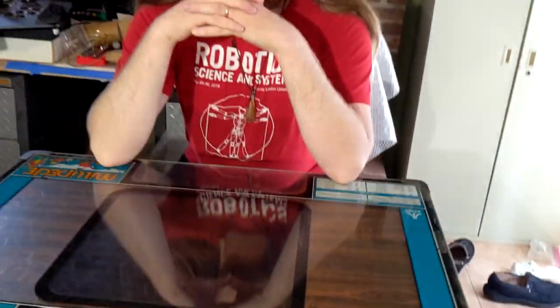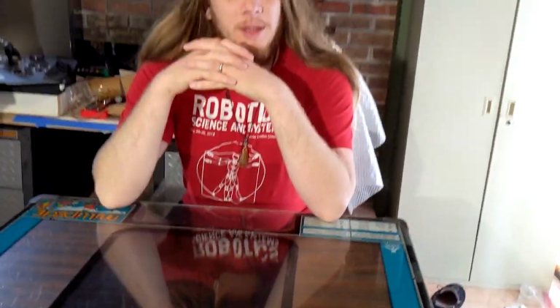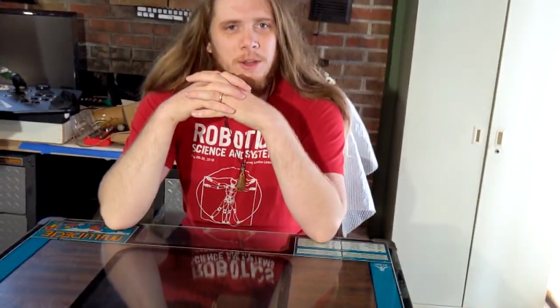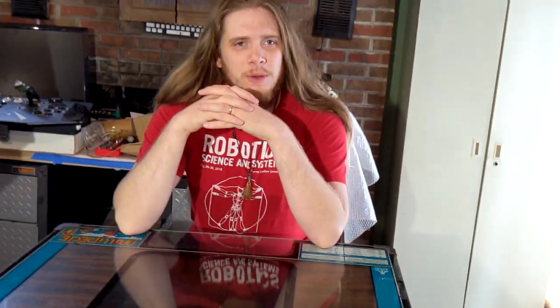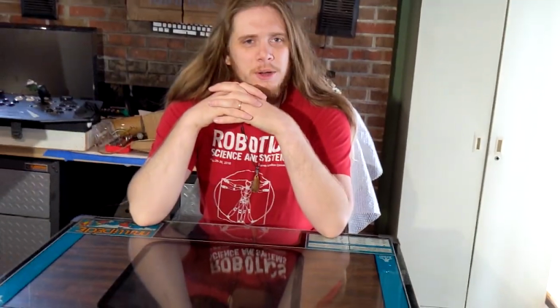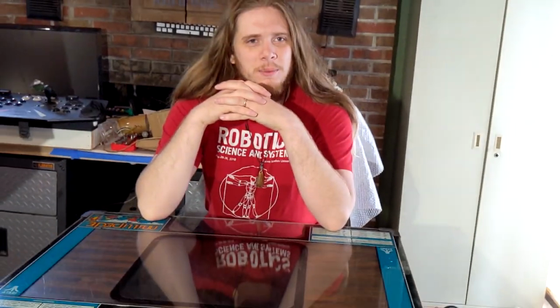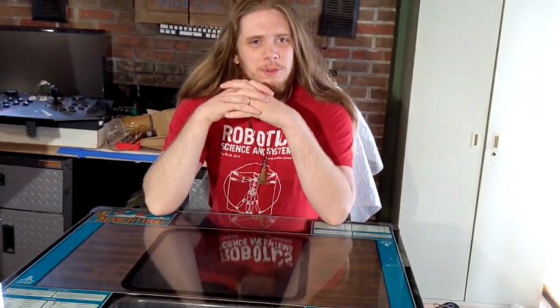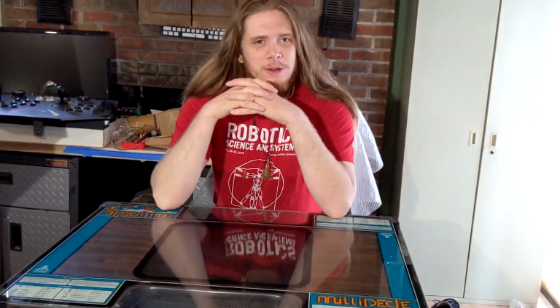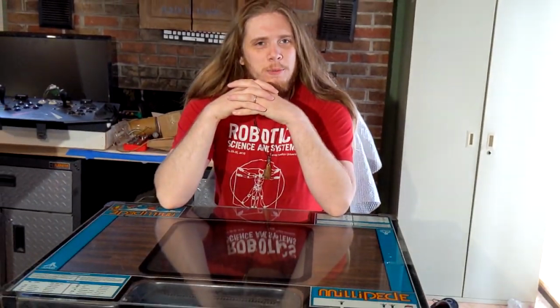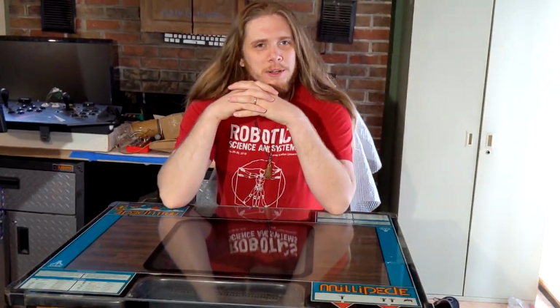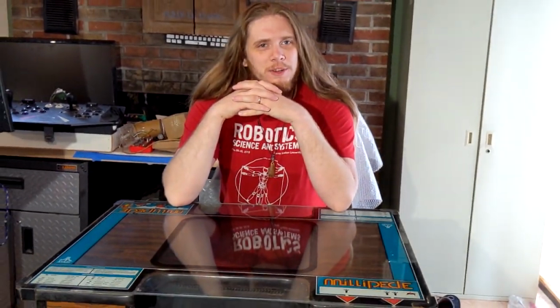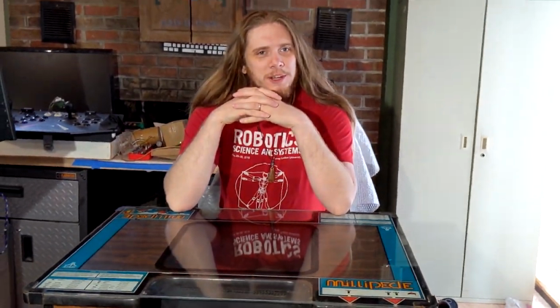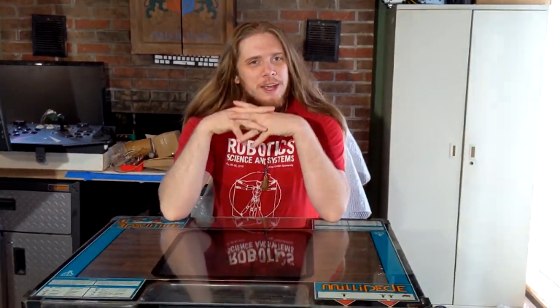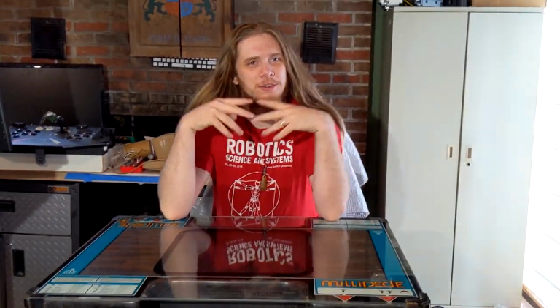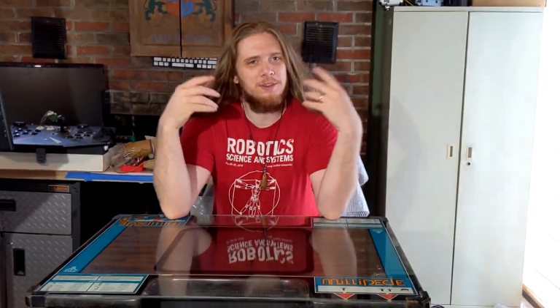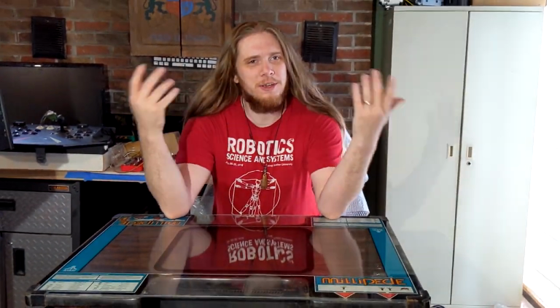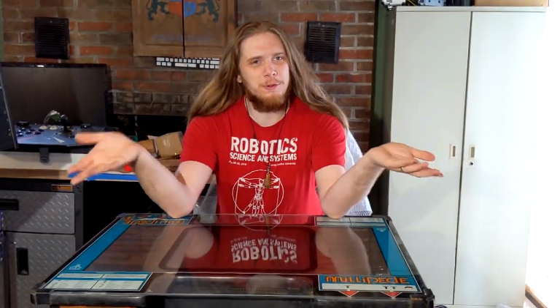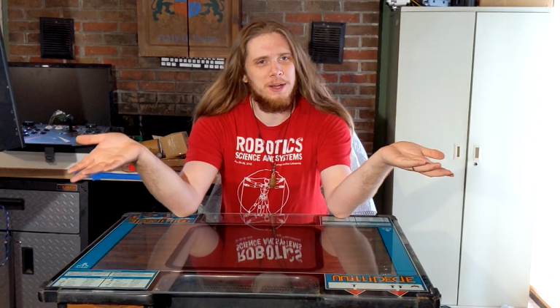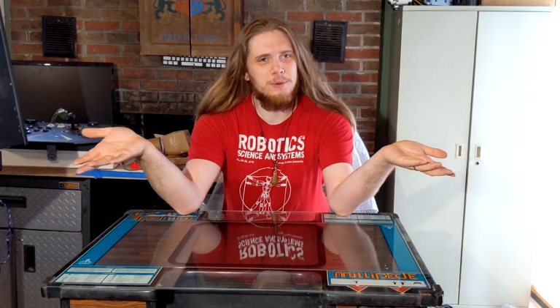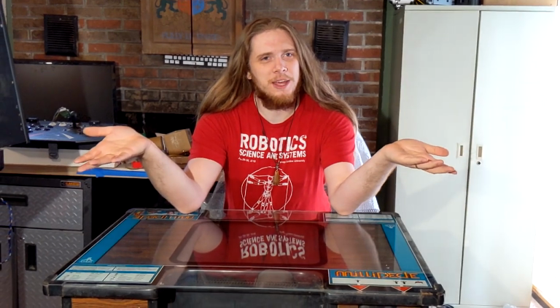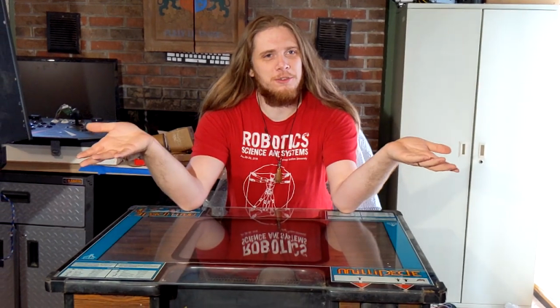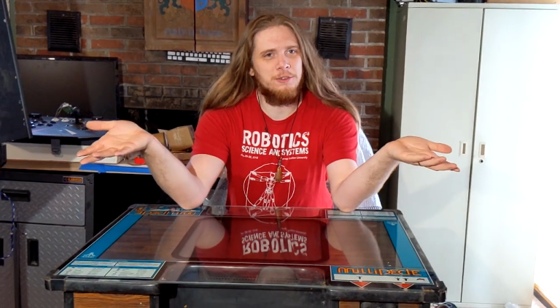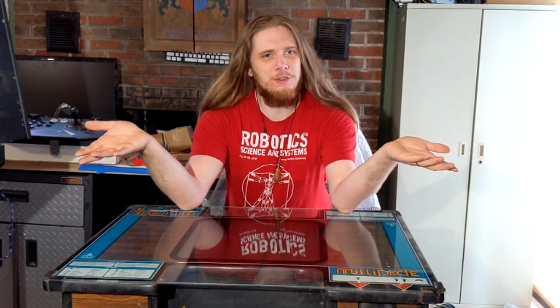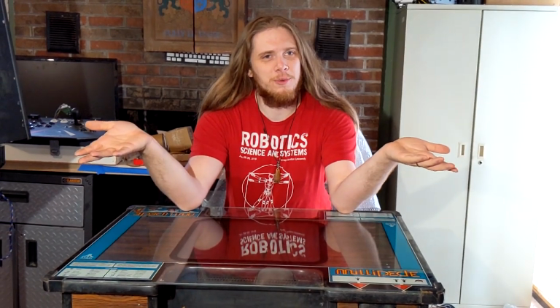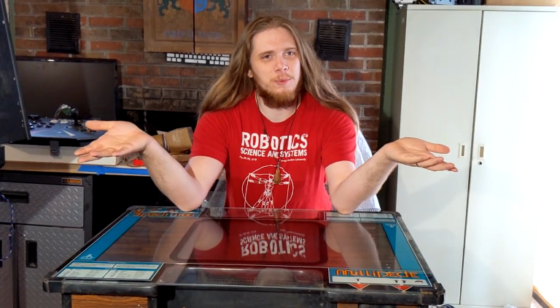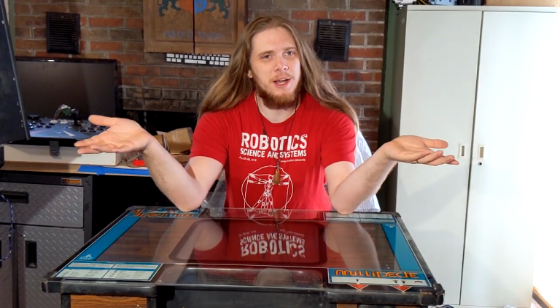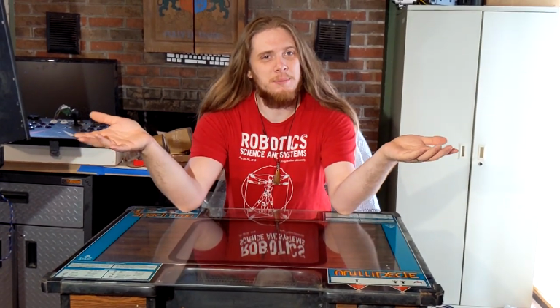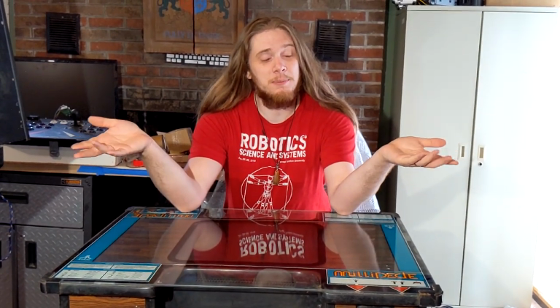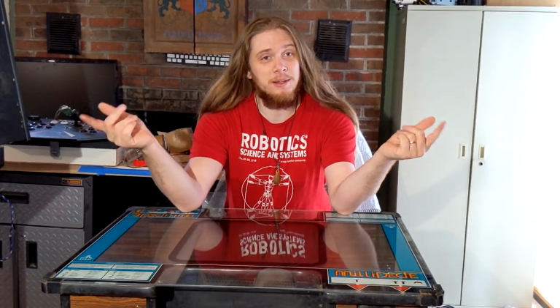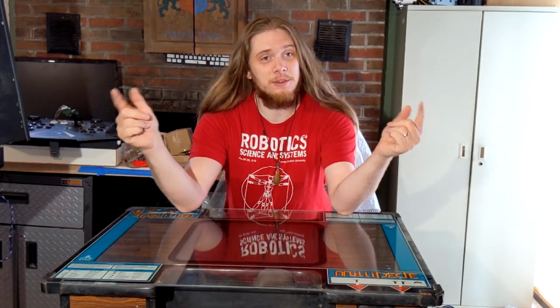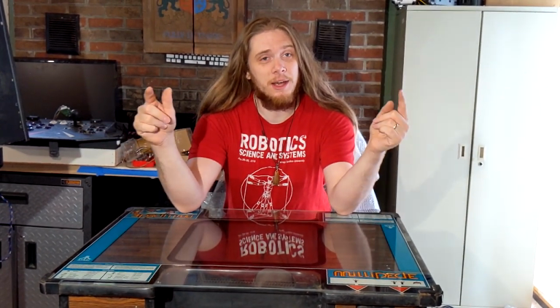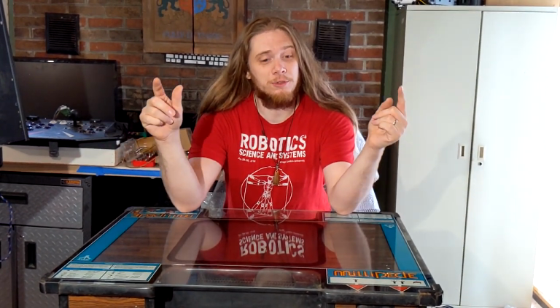Hello and welcome to RetroBotics Tonight. As you can tell from my newscasting station, we got Millipede into the house.